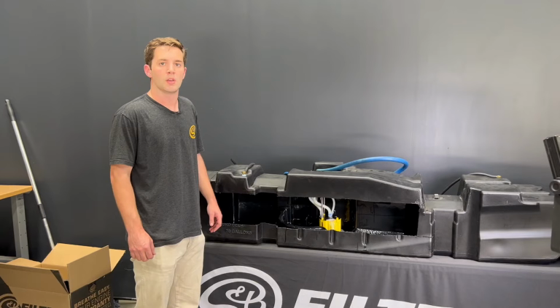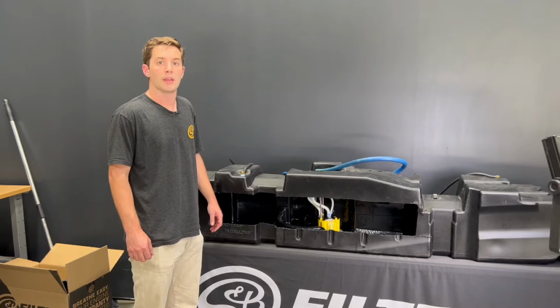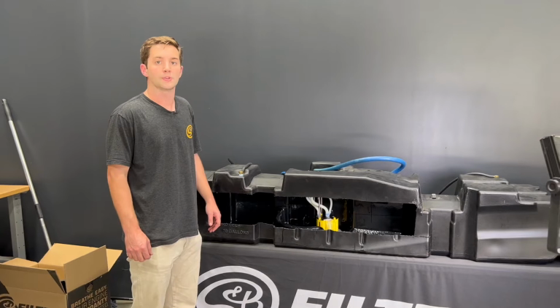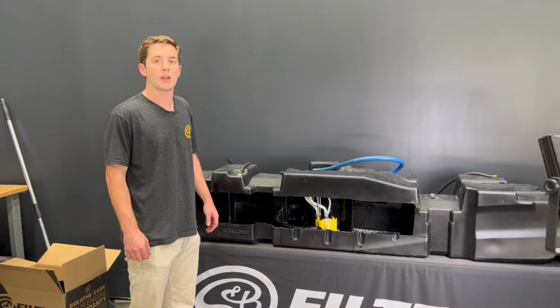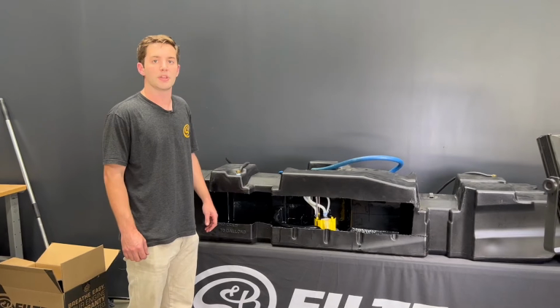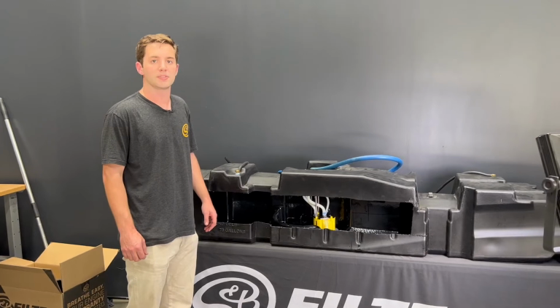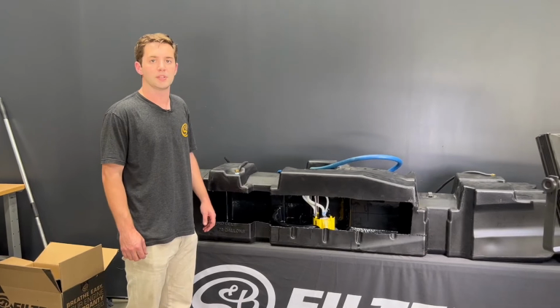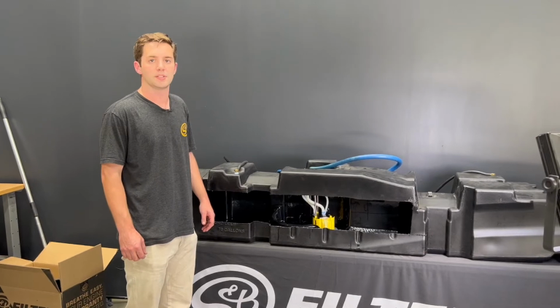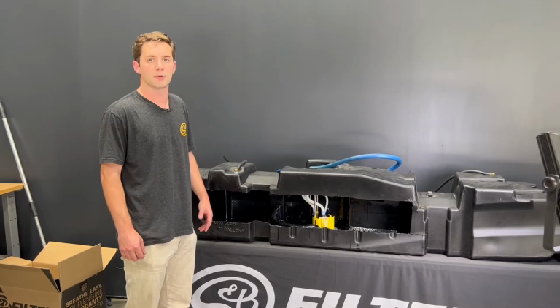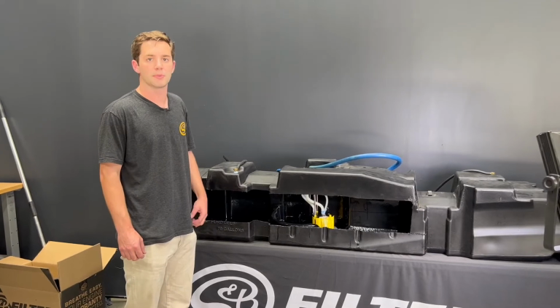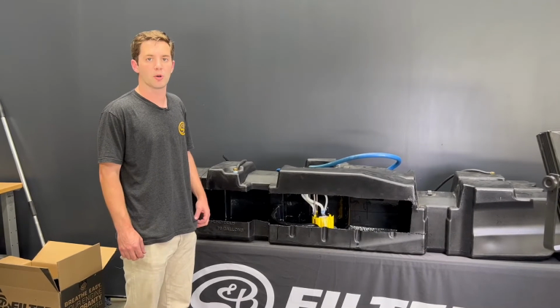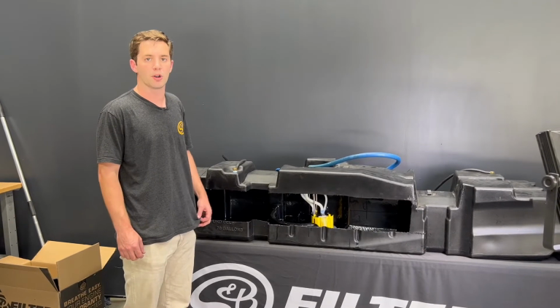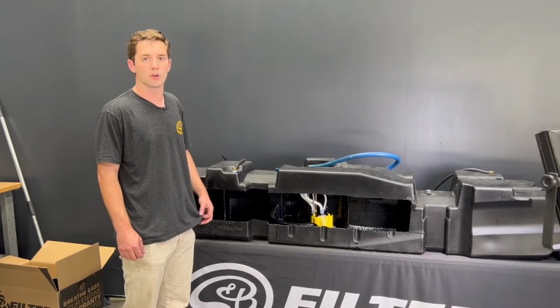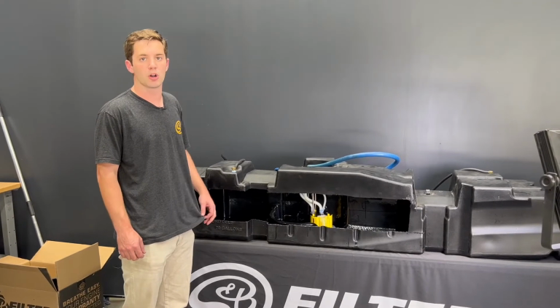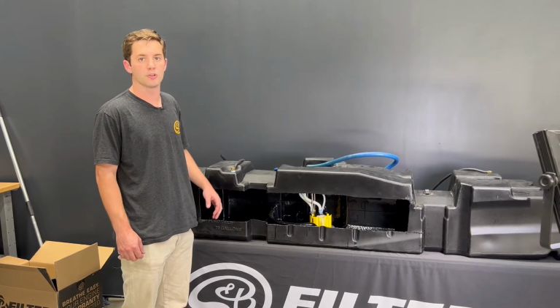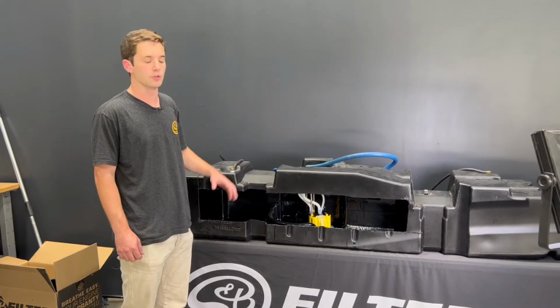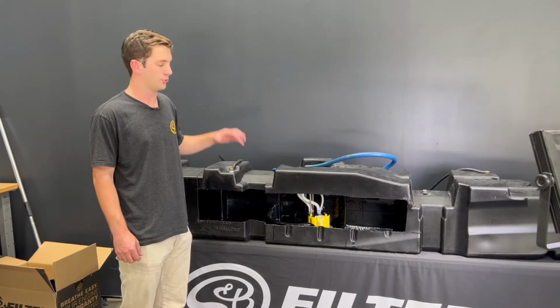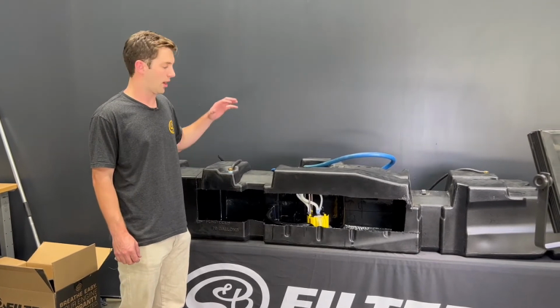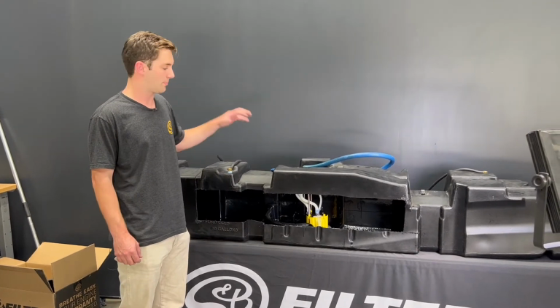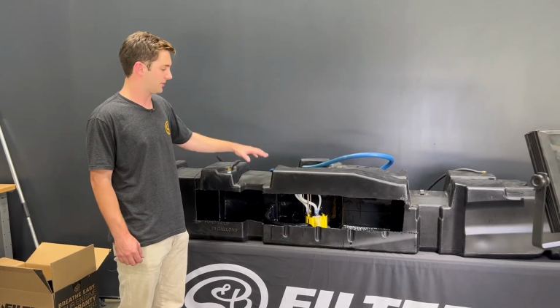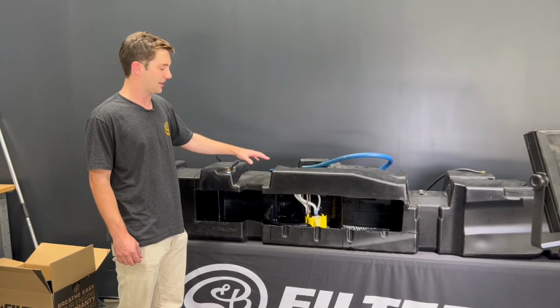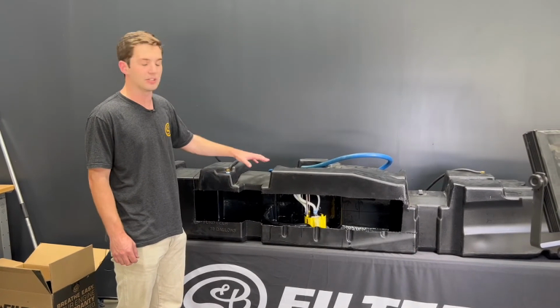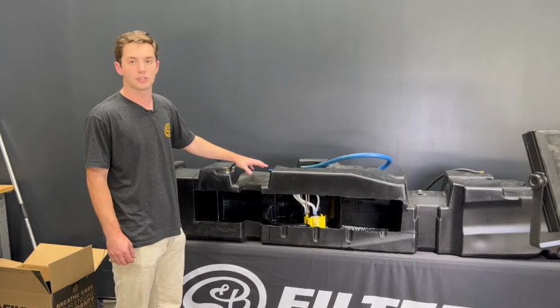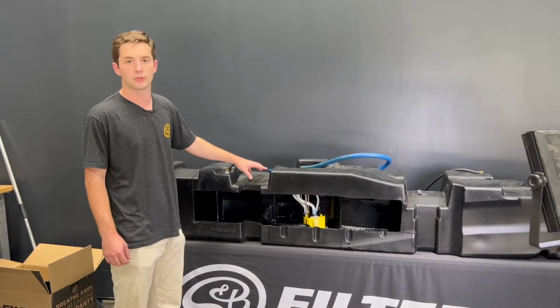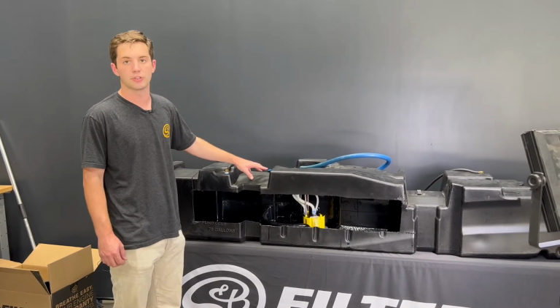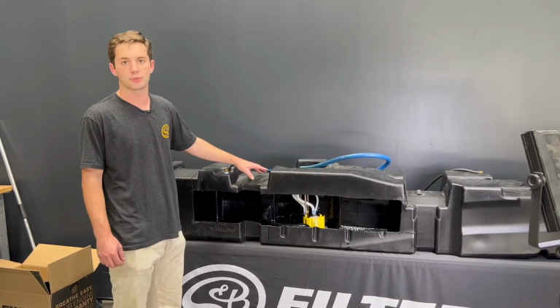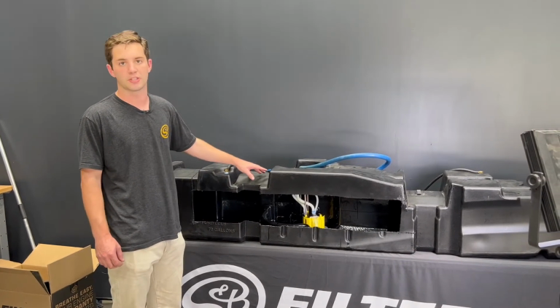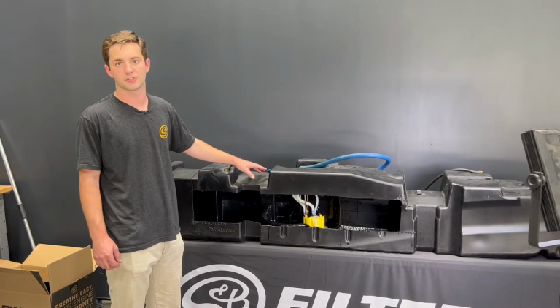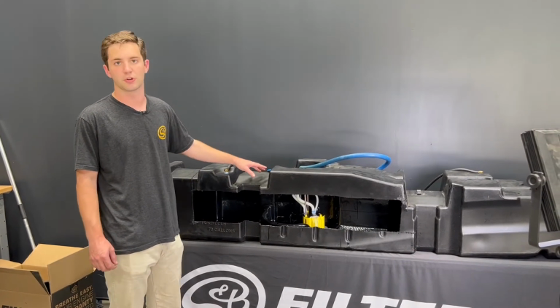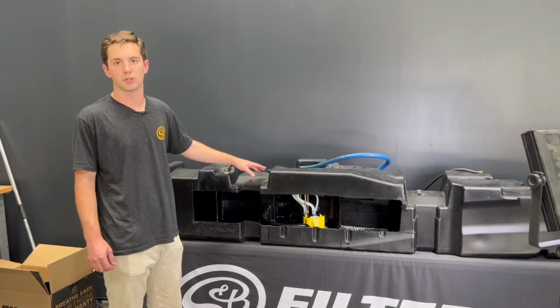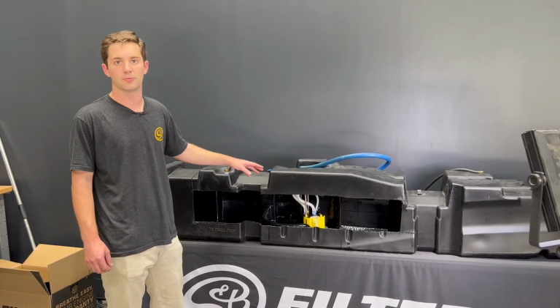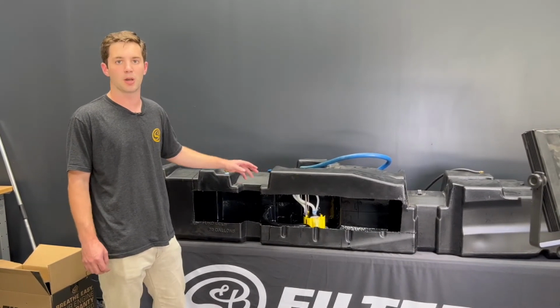Hey, it's Ryan with S&B. Today we're going to be going over our new drop-in sending units for use with an external lift pump.